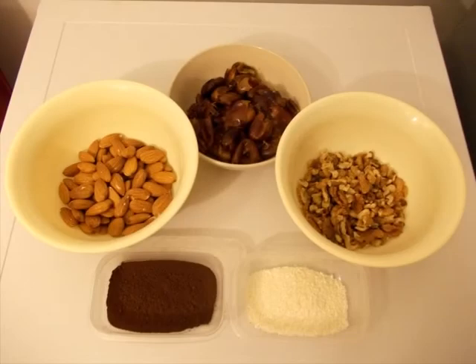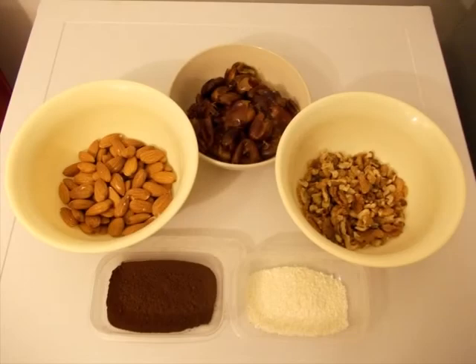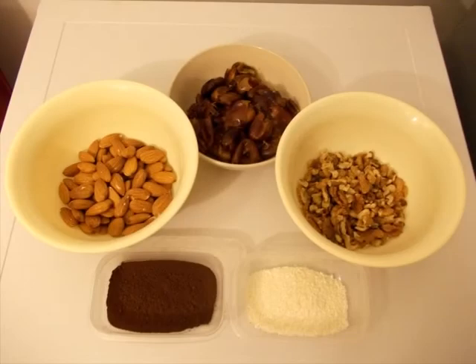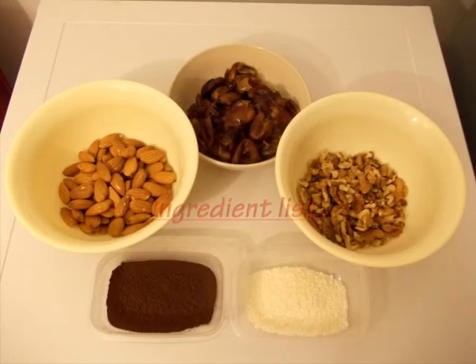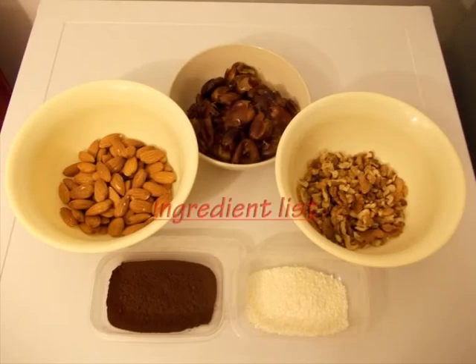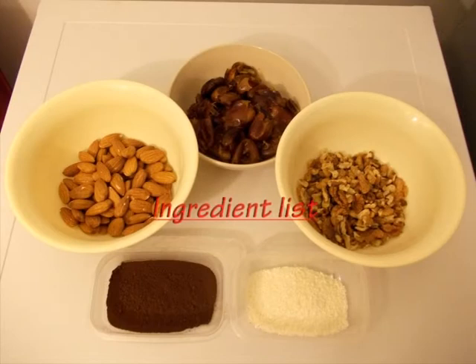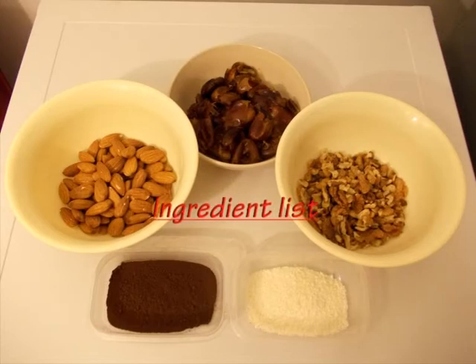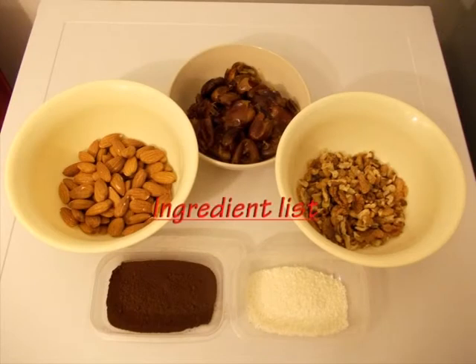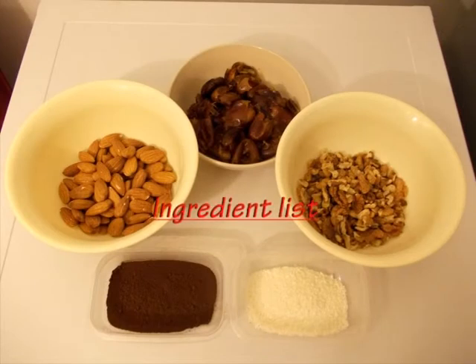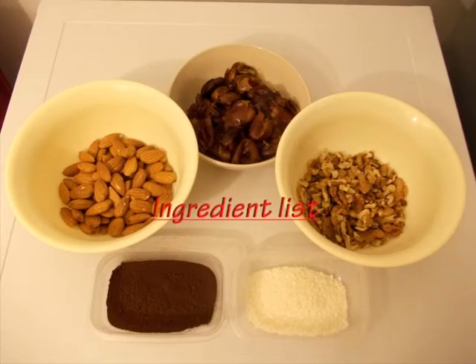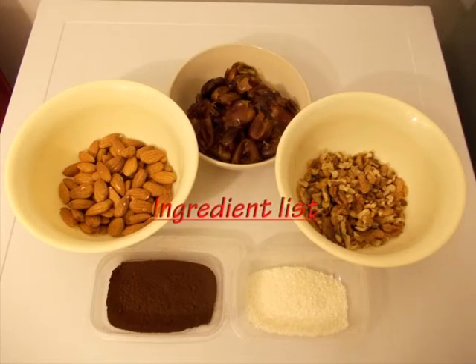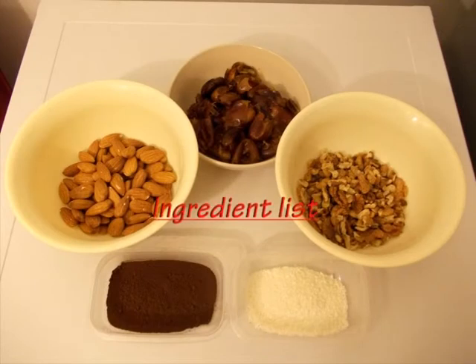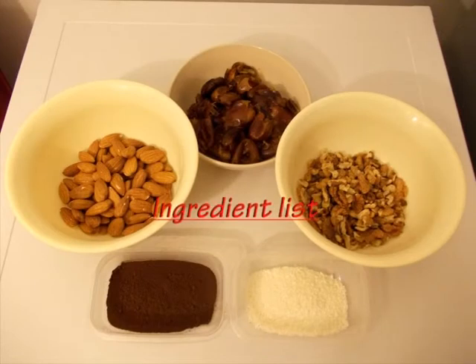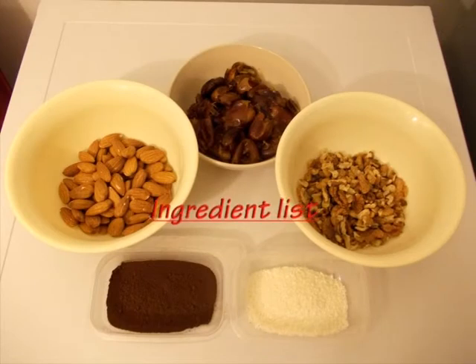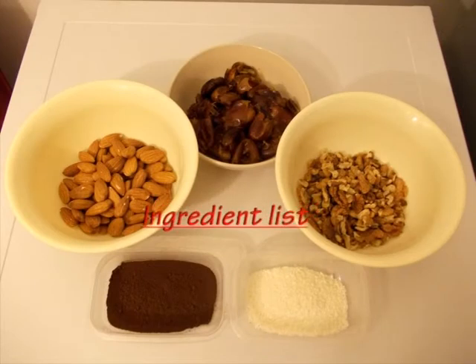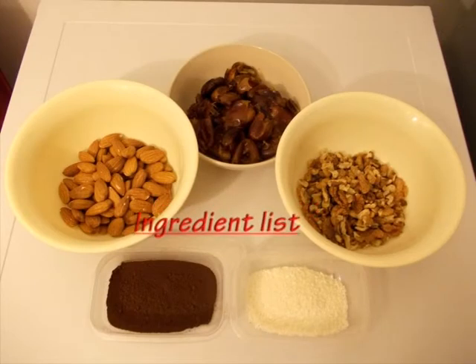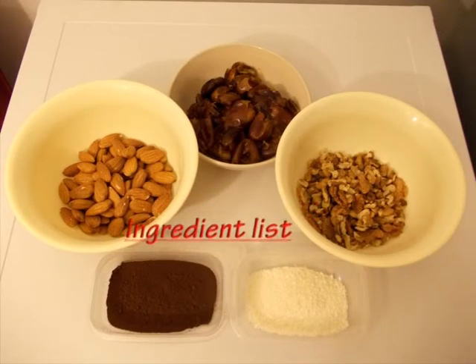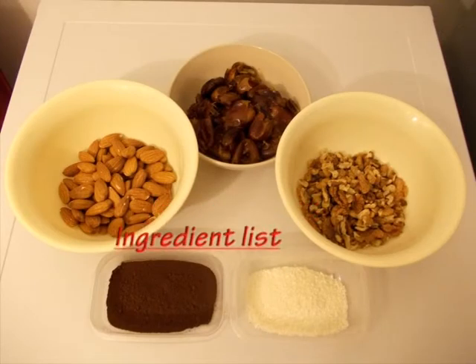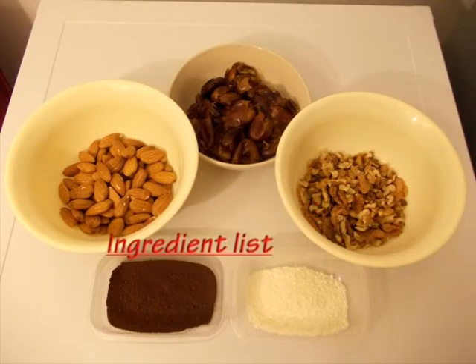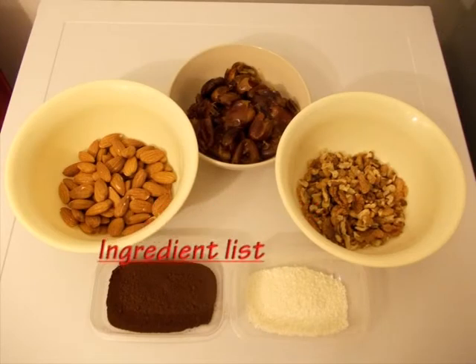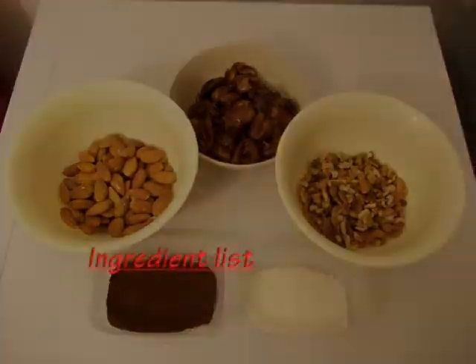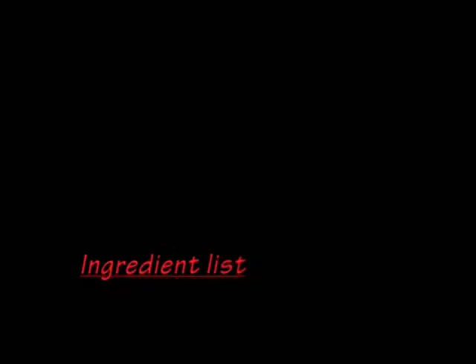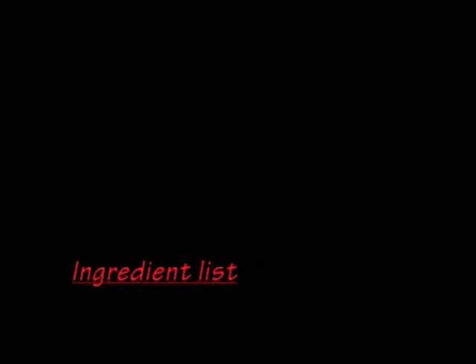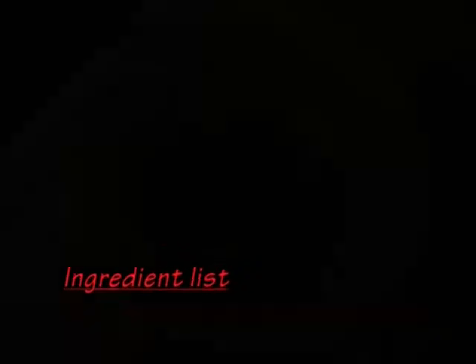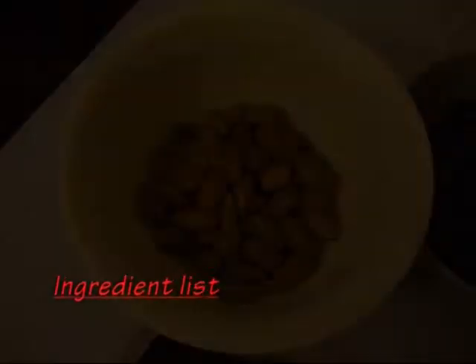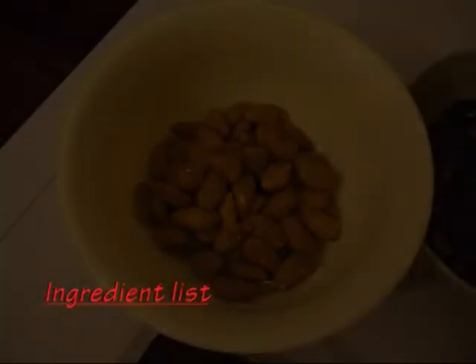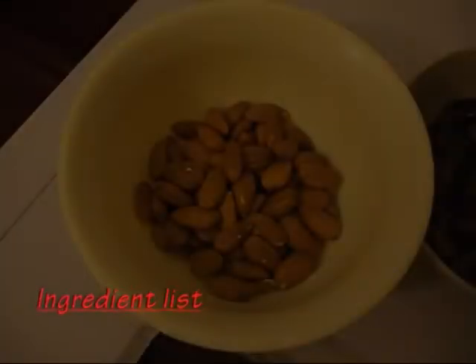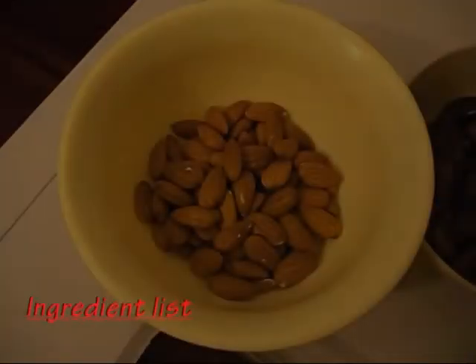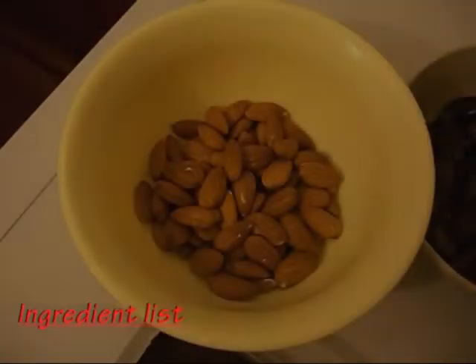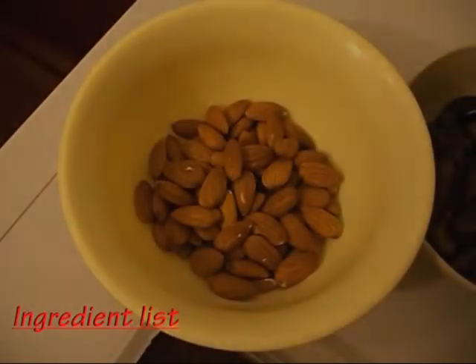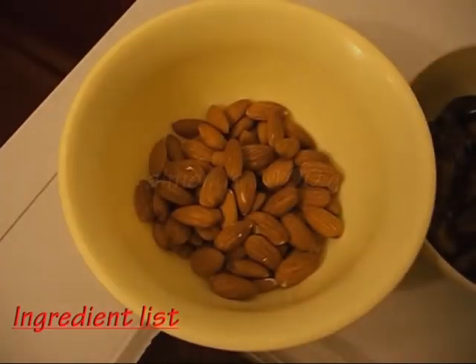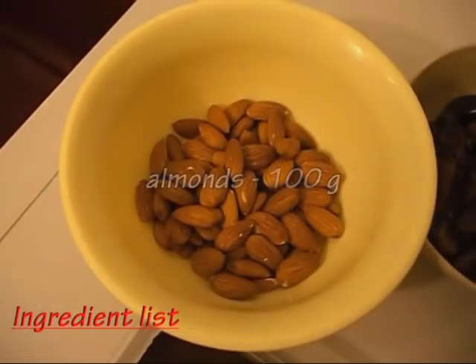Hello everyone and welcome! Here's the recipe for two servings.